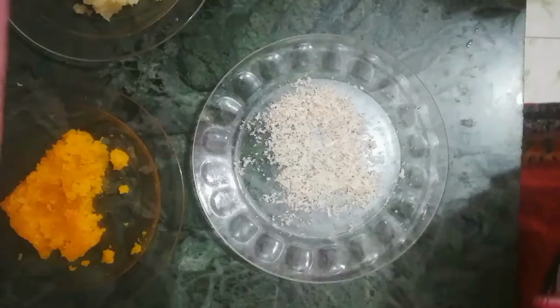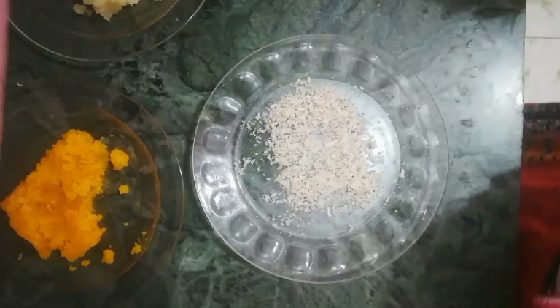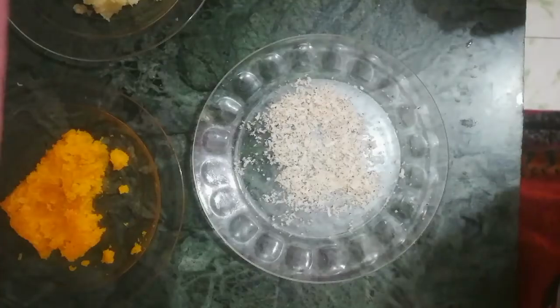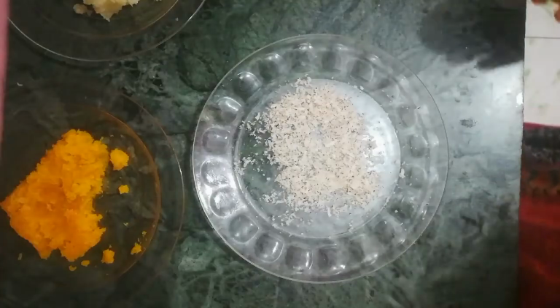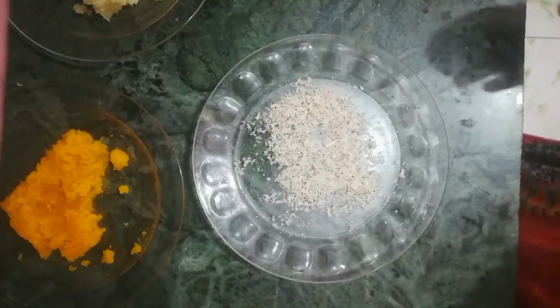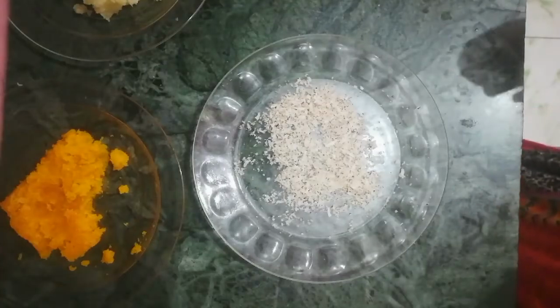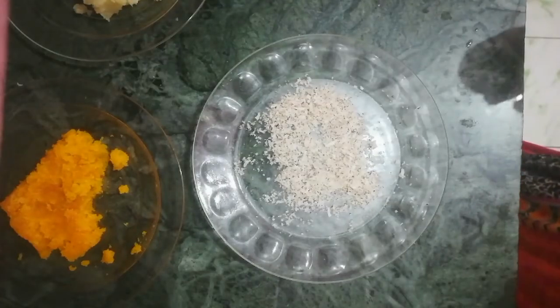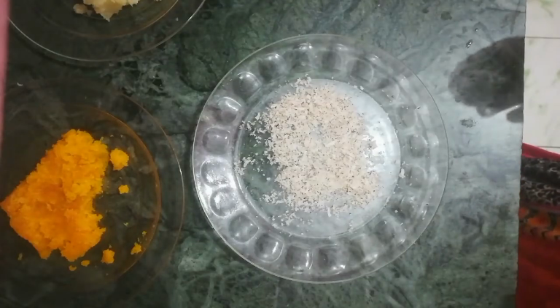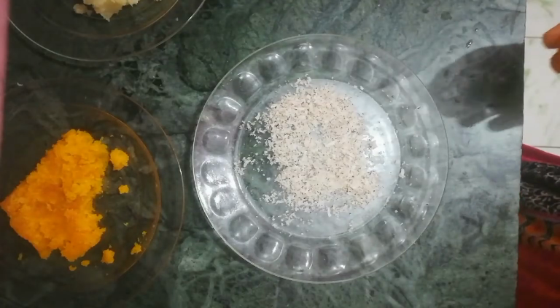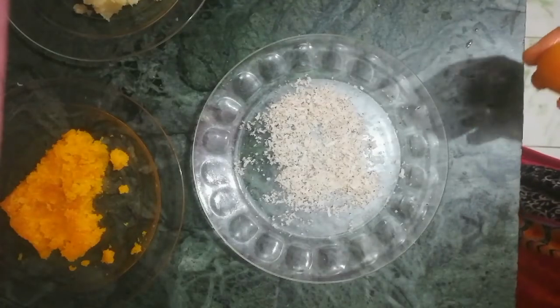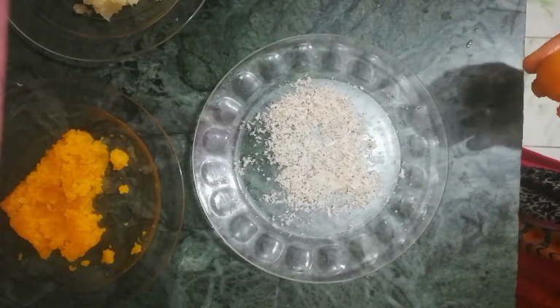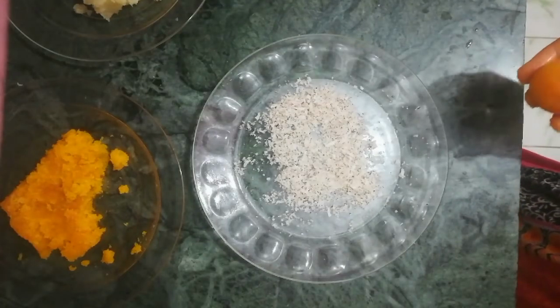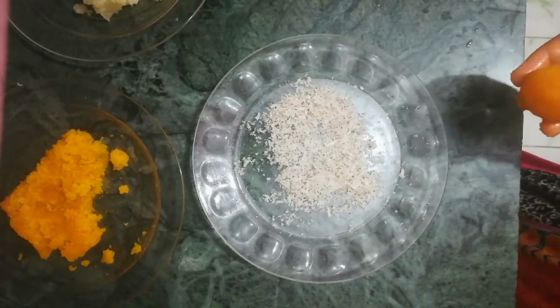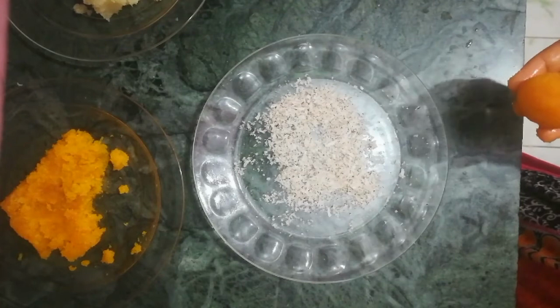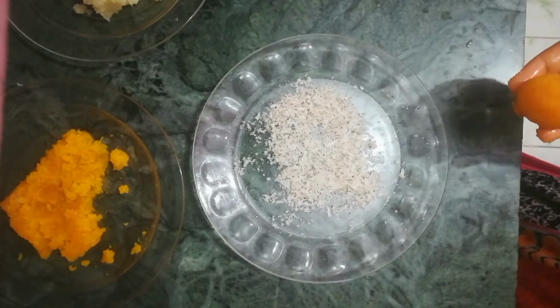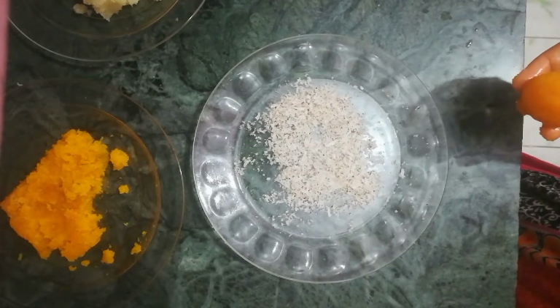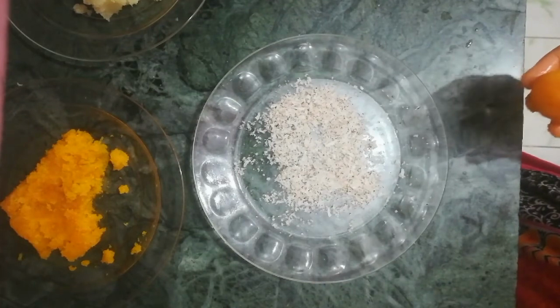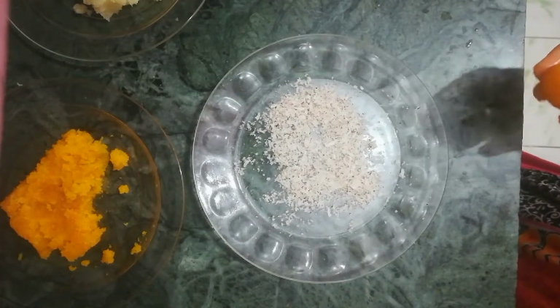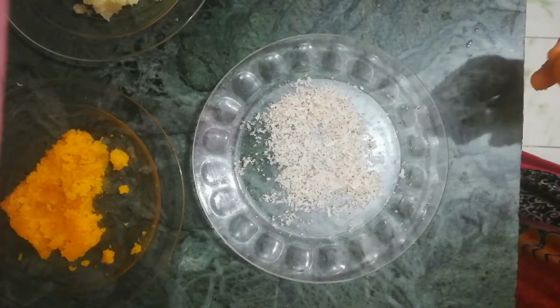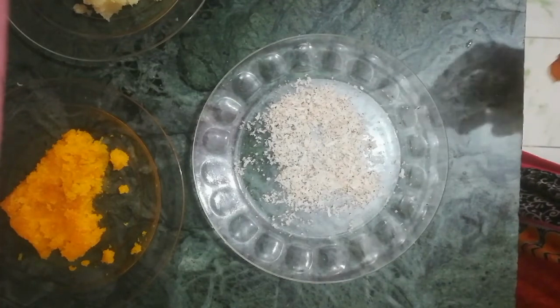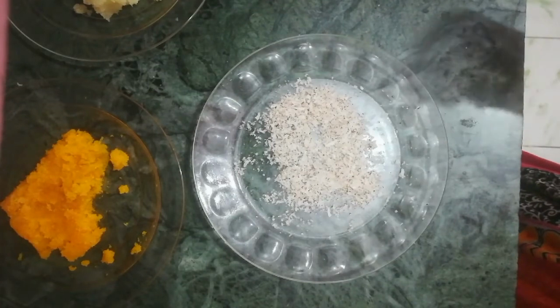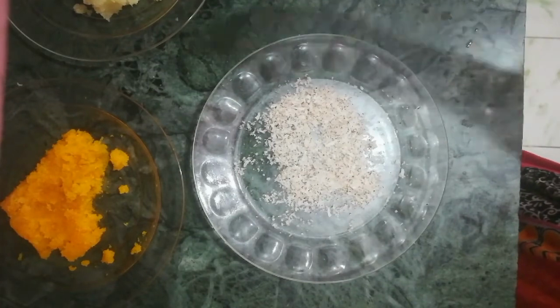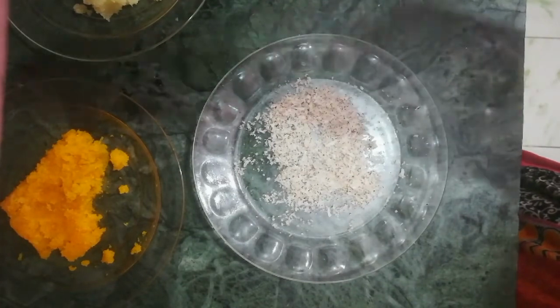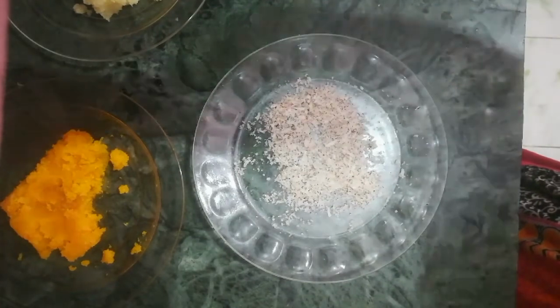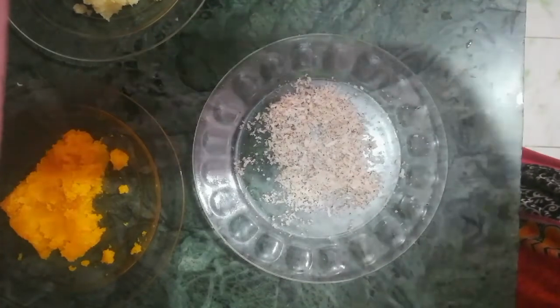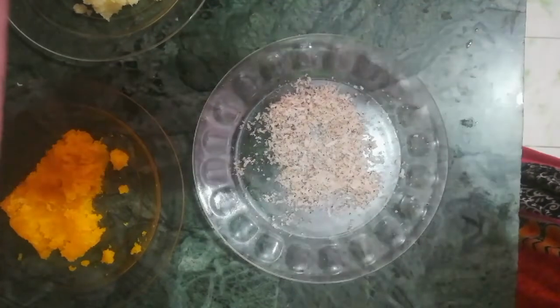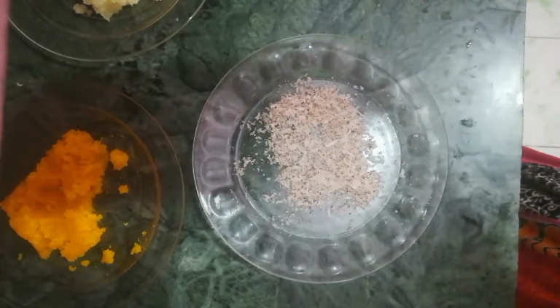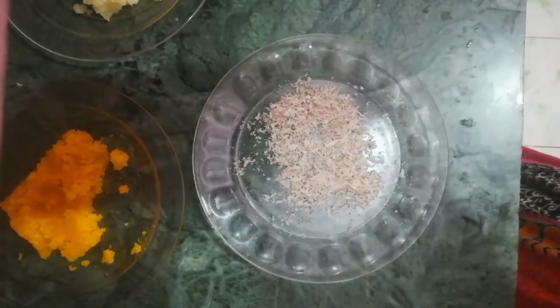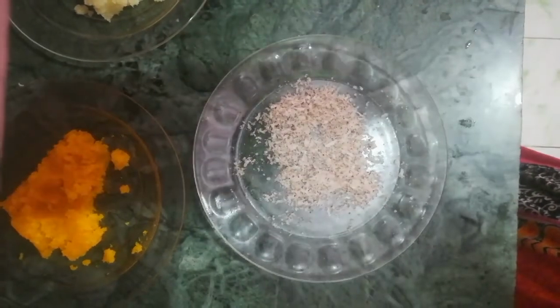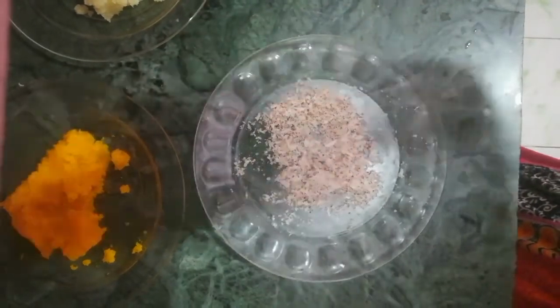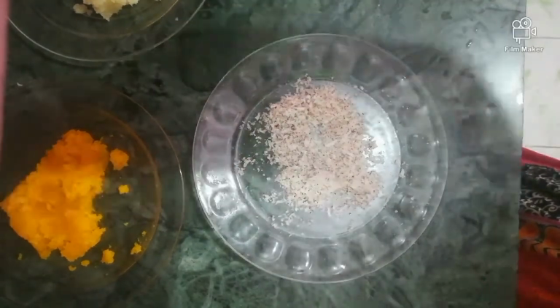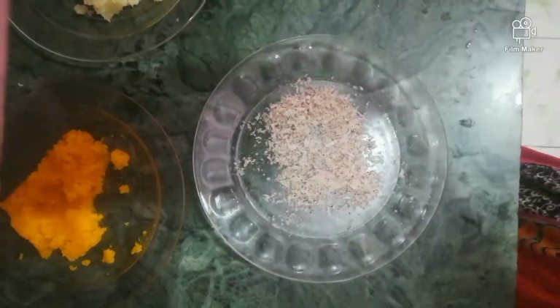Friends, this is the dry coconut powder ready for use.